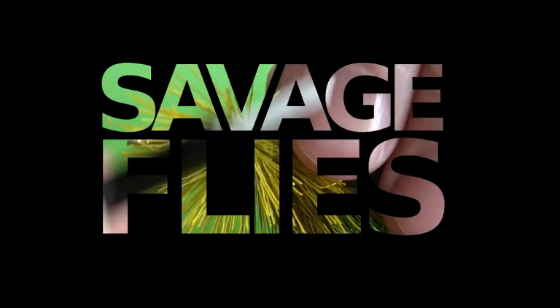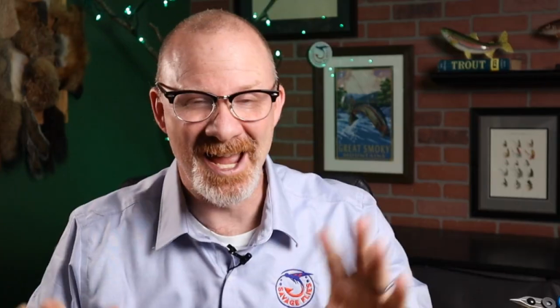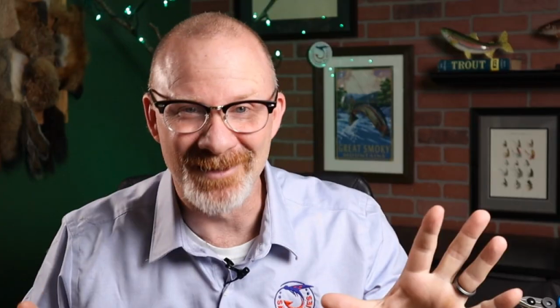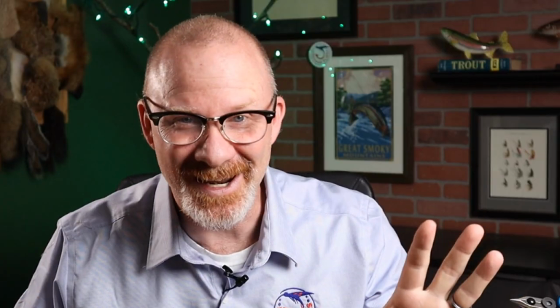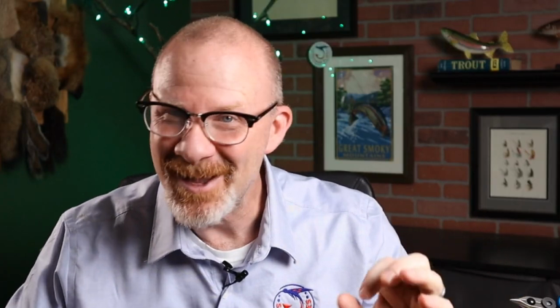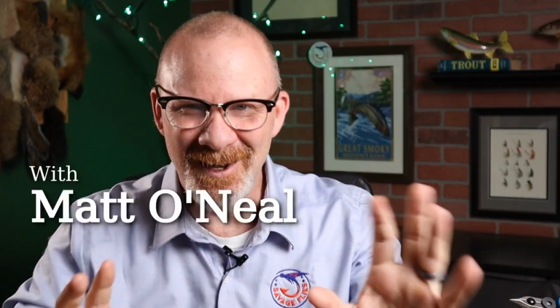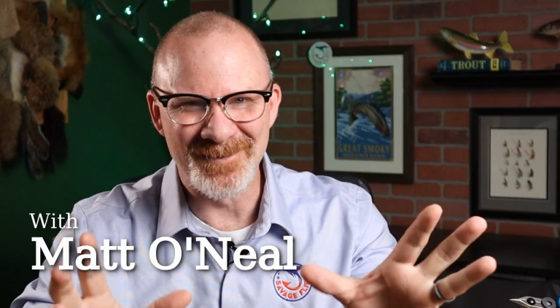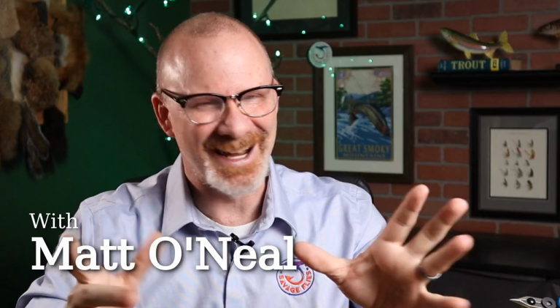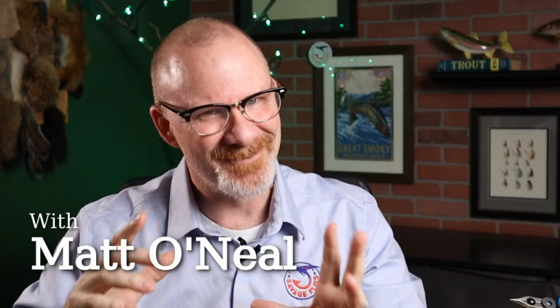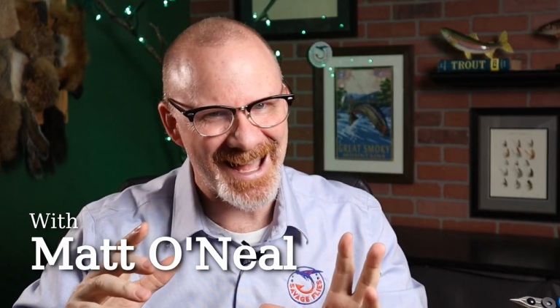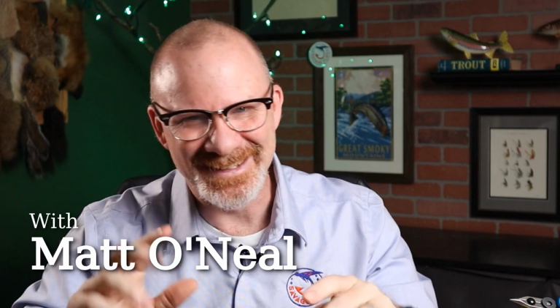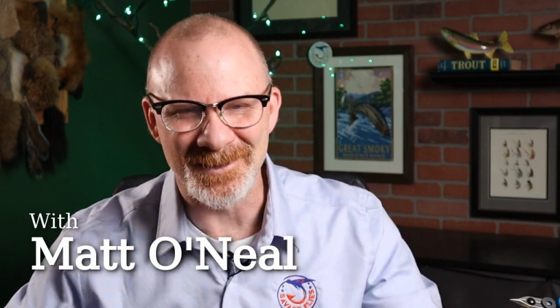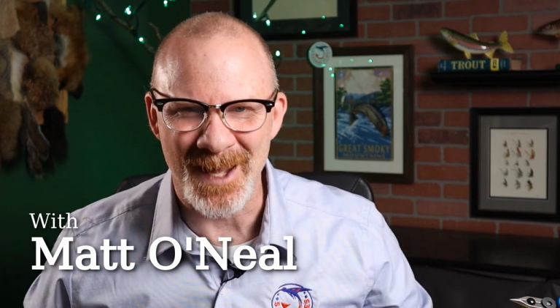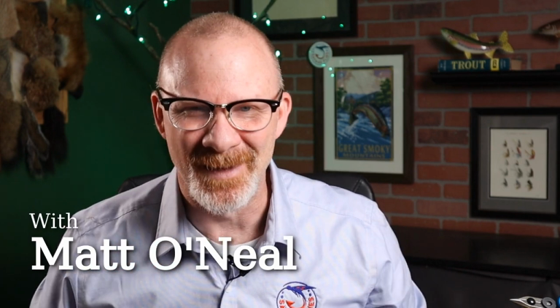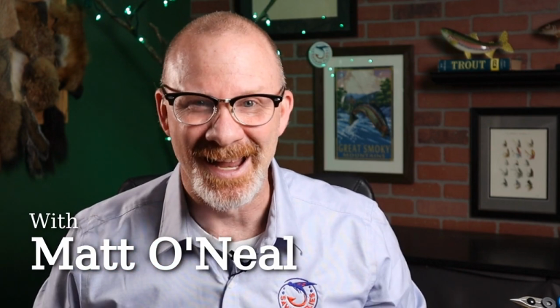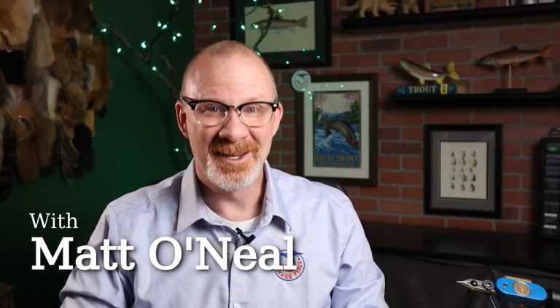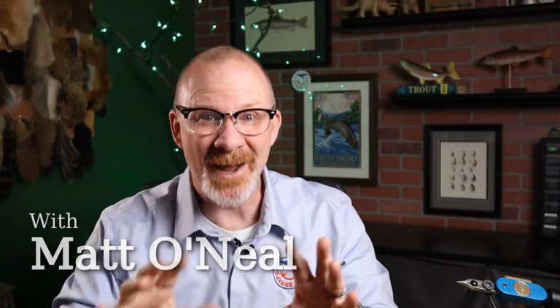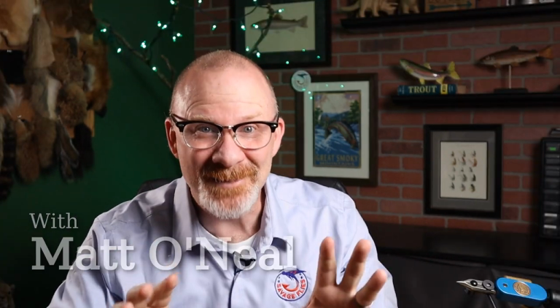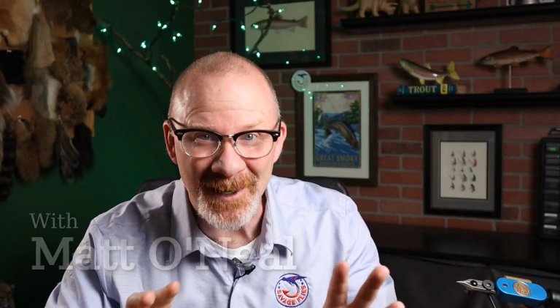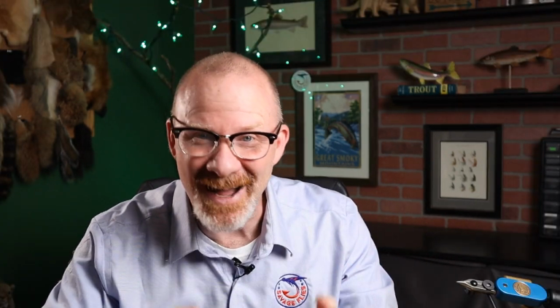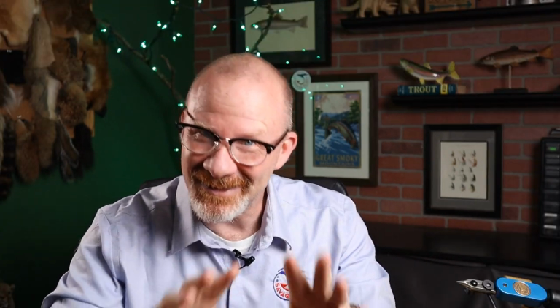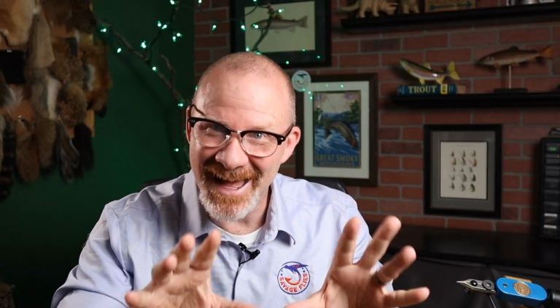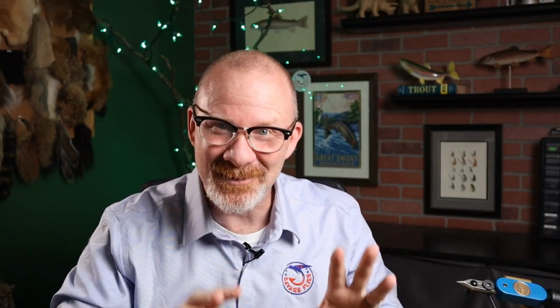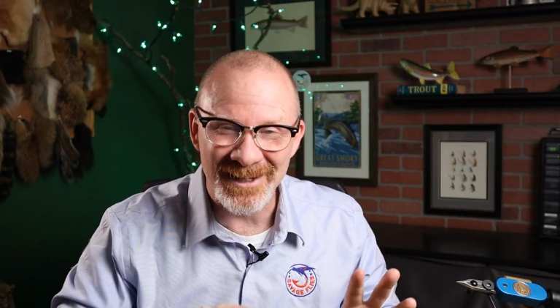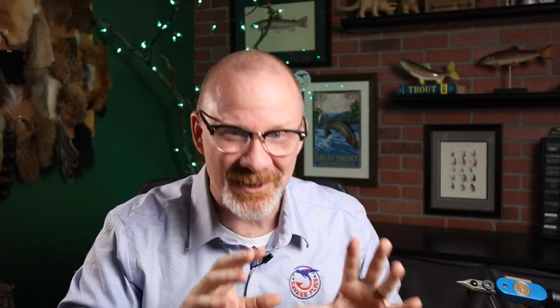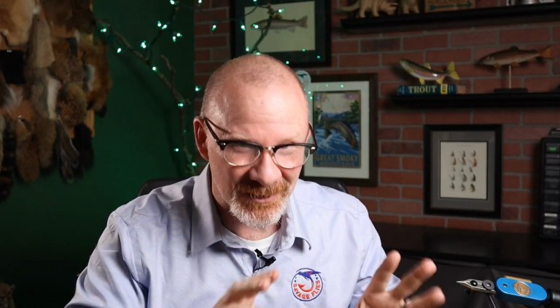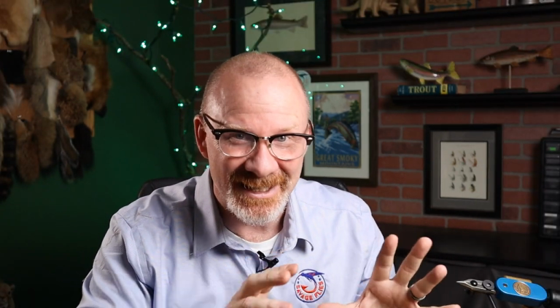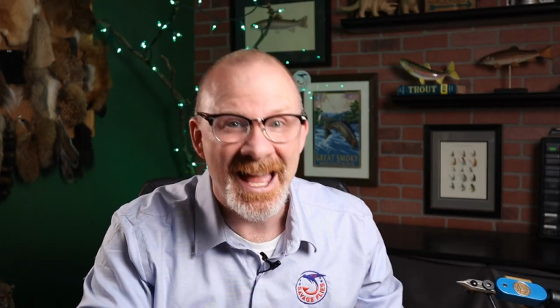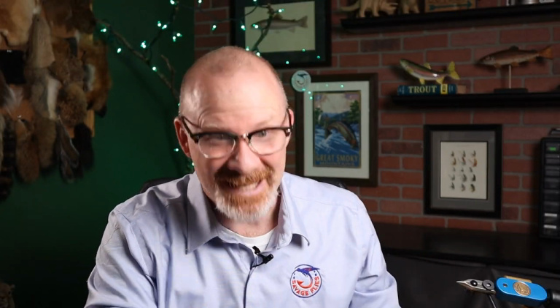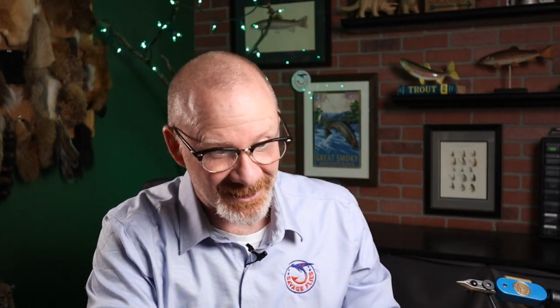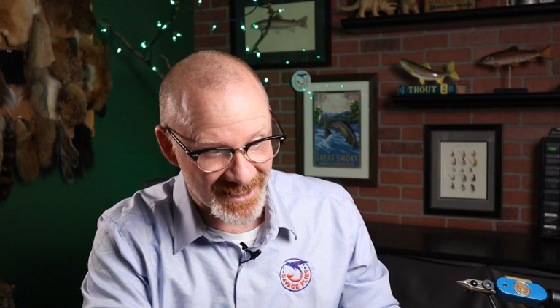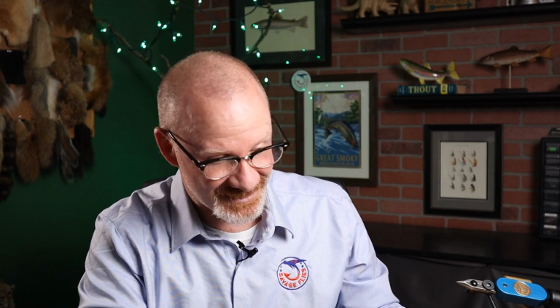Hey everybody, welcome back. I'm Matt. Thanks for stopping by.